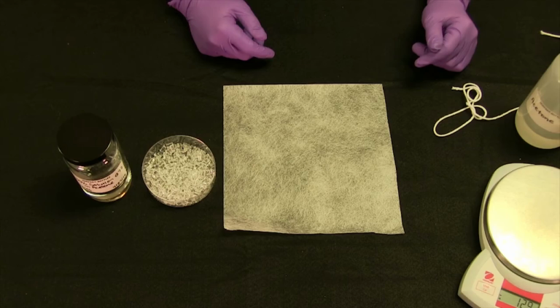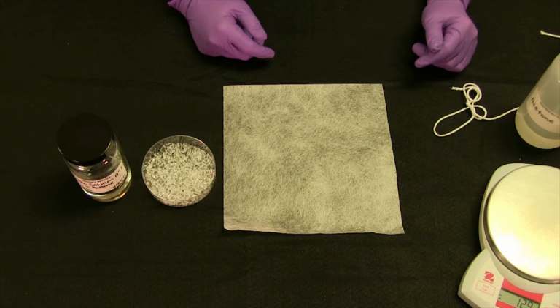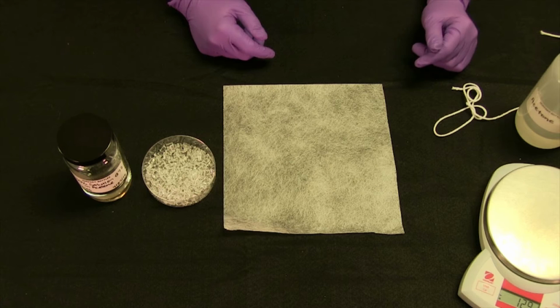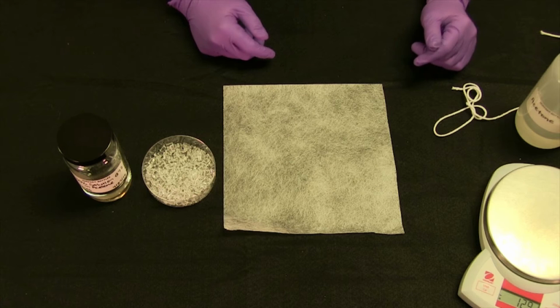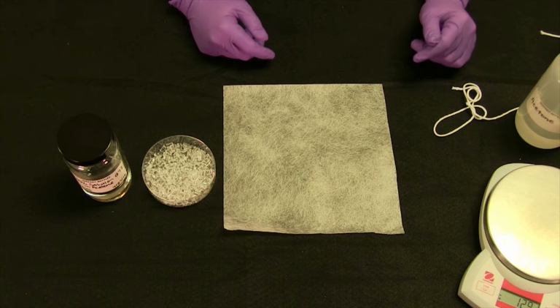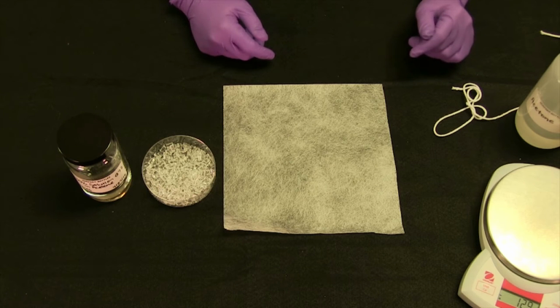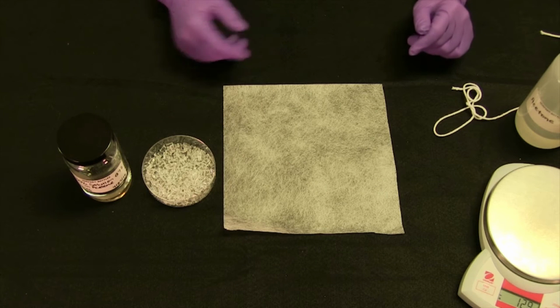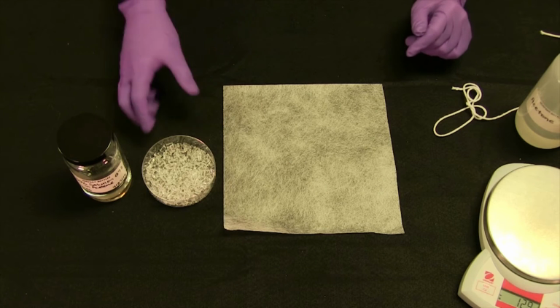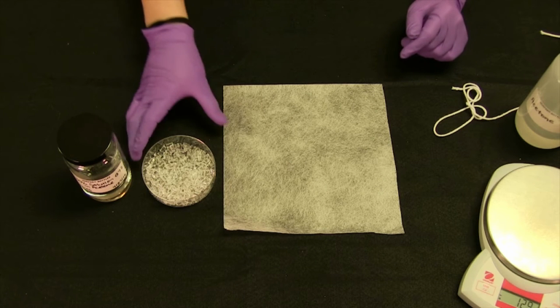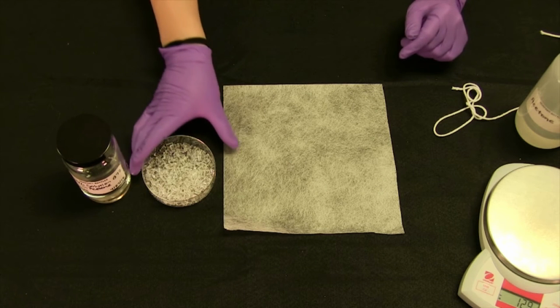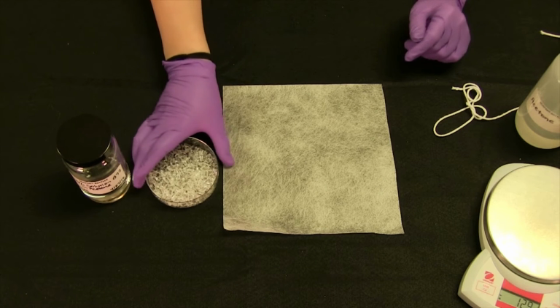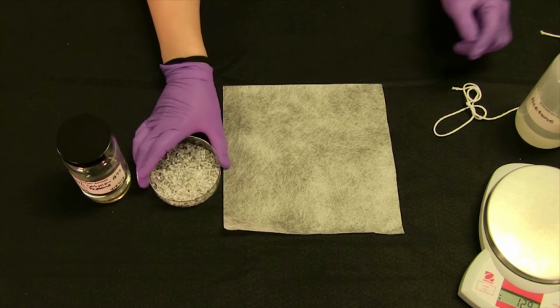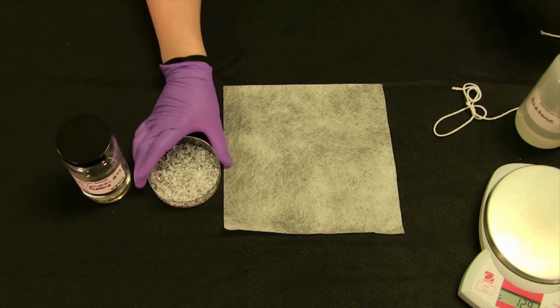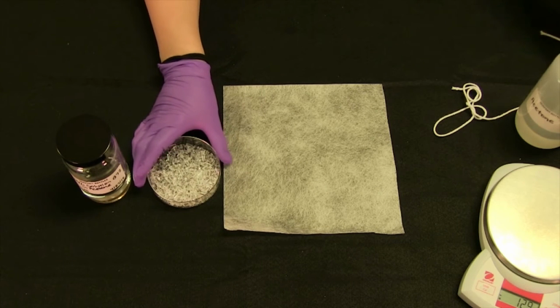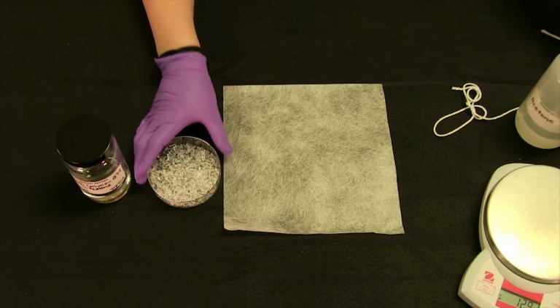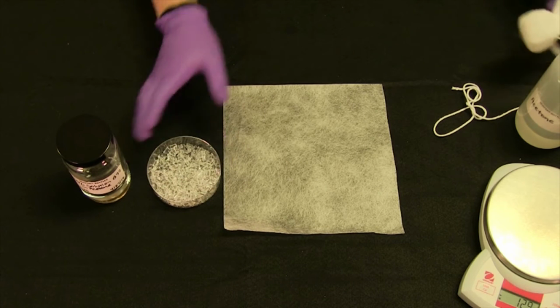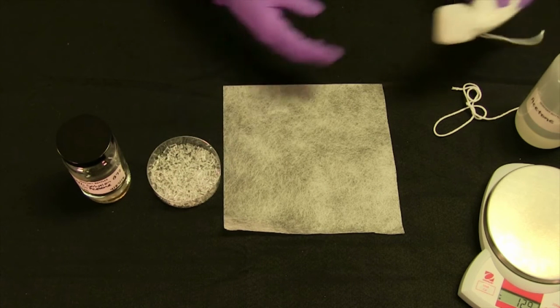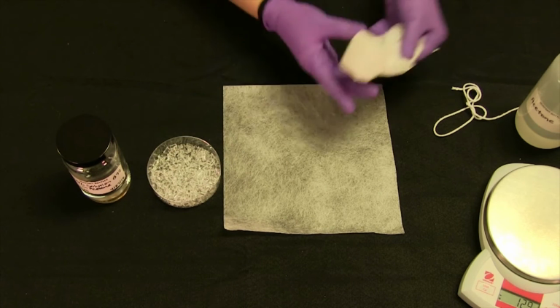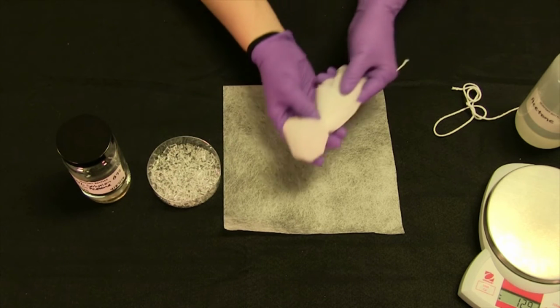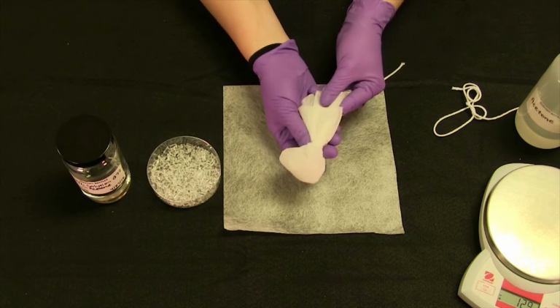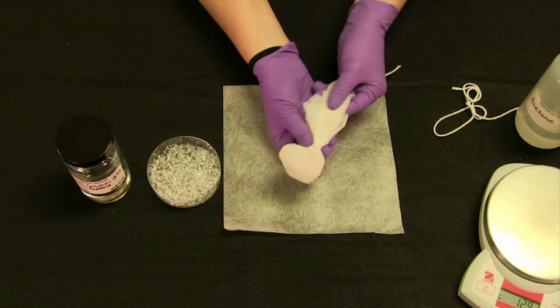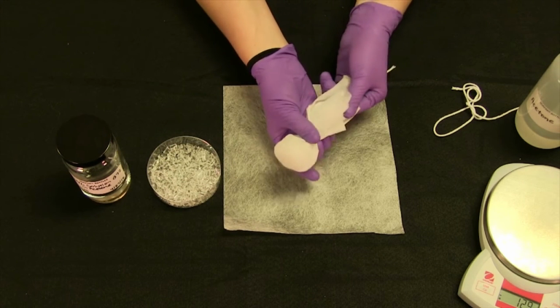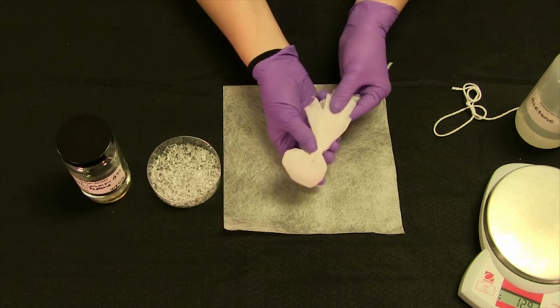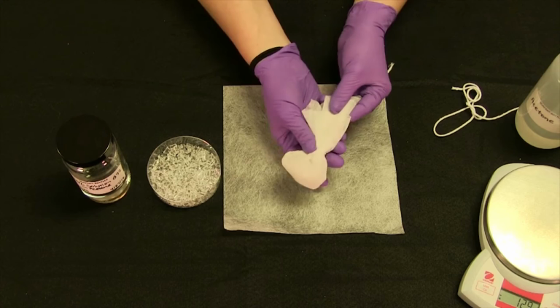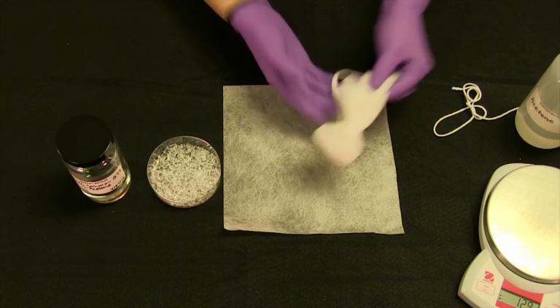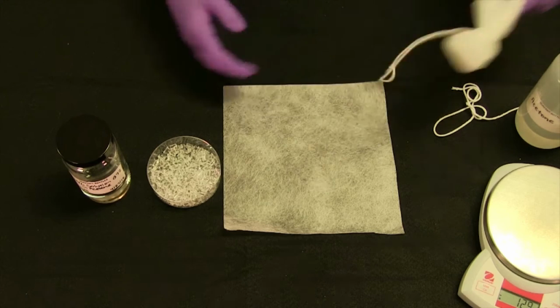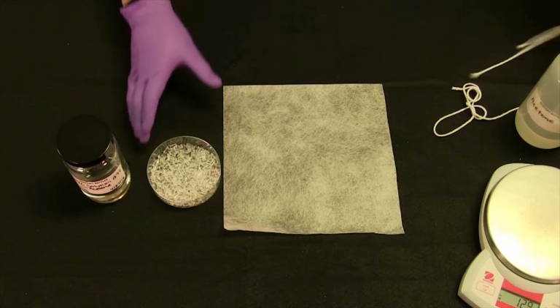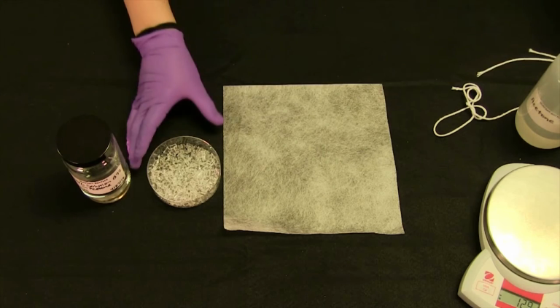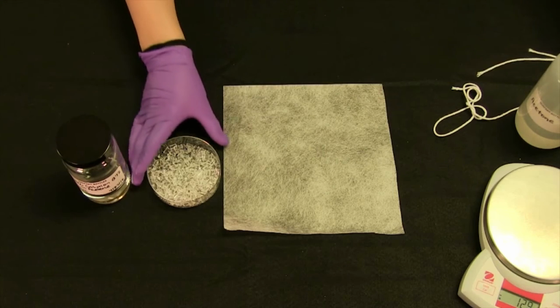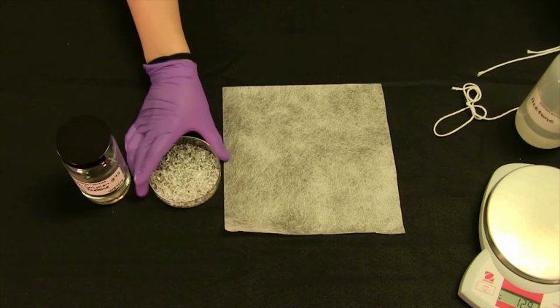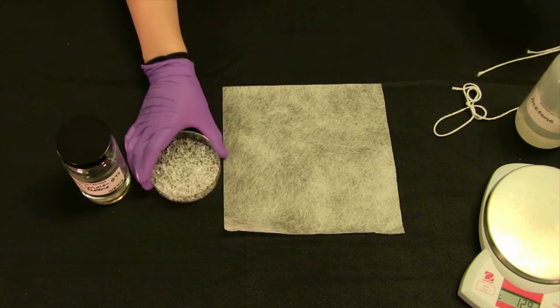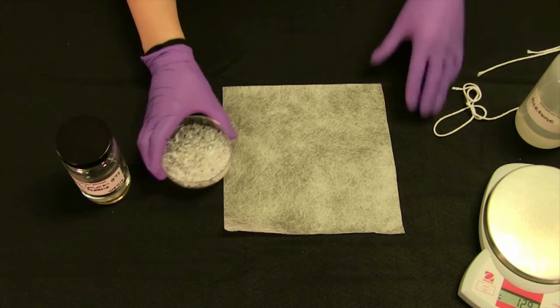We use a slow dissolve method here and I'm going to be making a pouch like this one to suspend in the acetone.